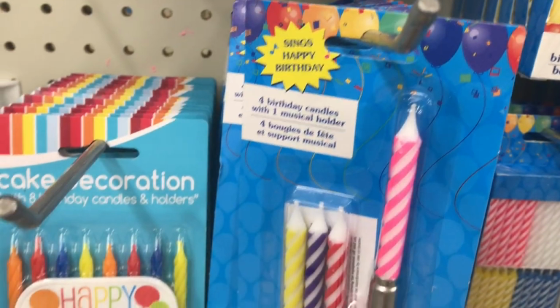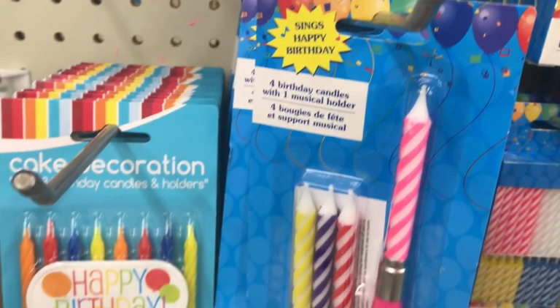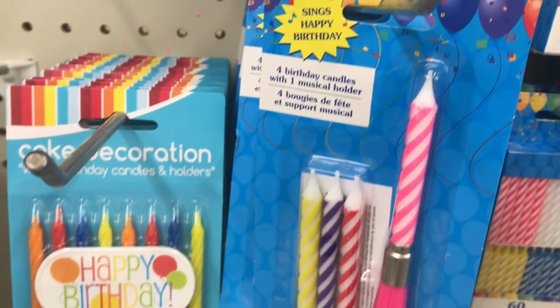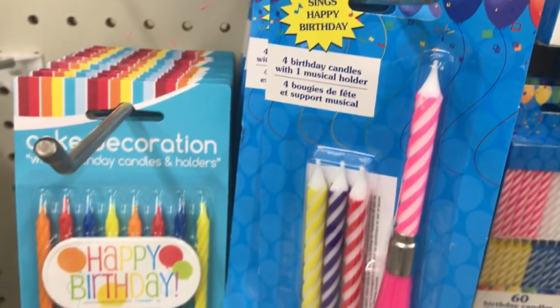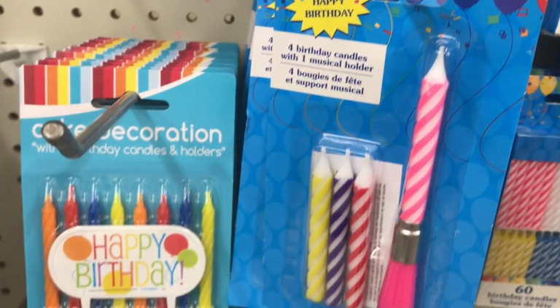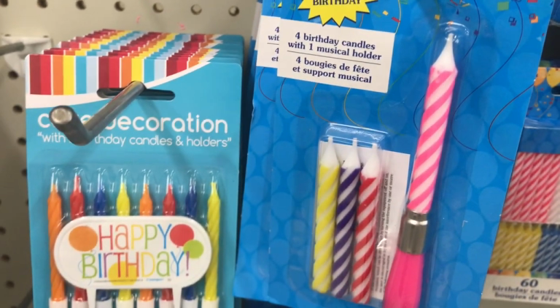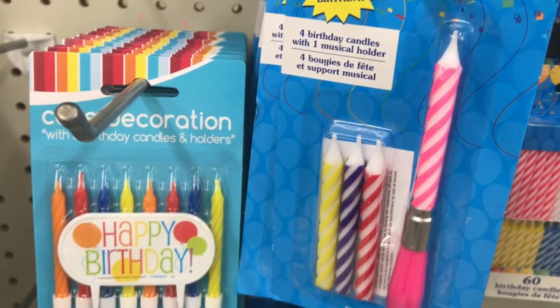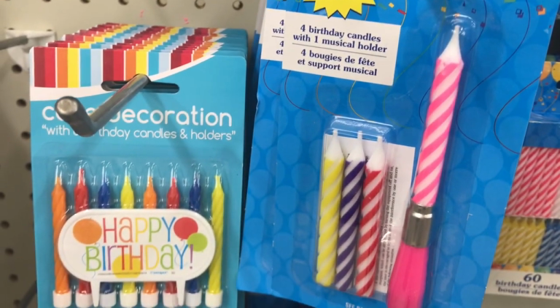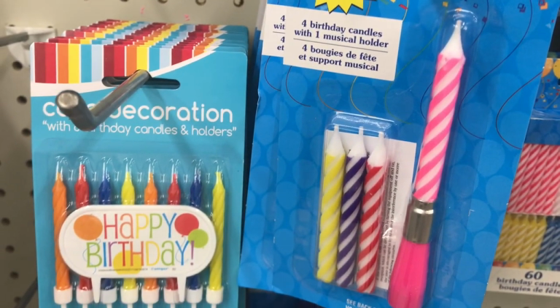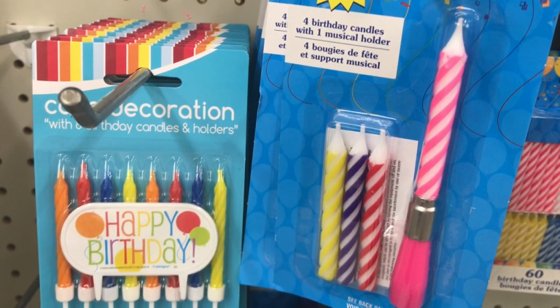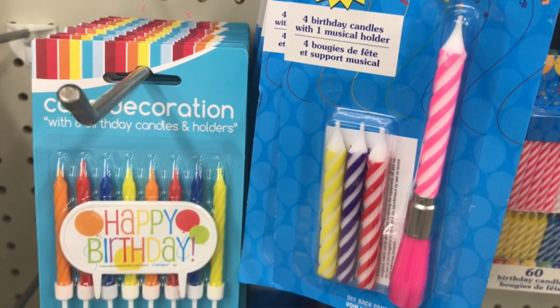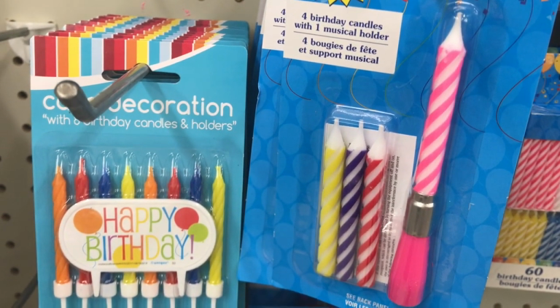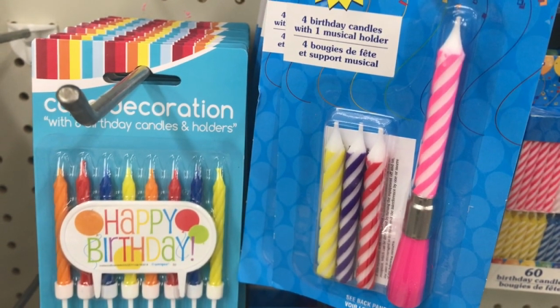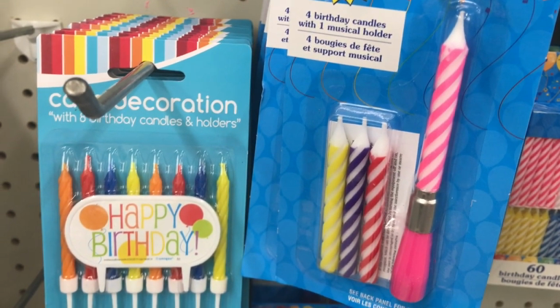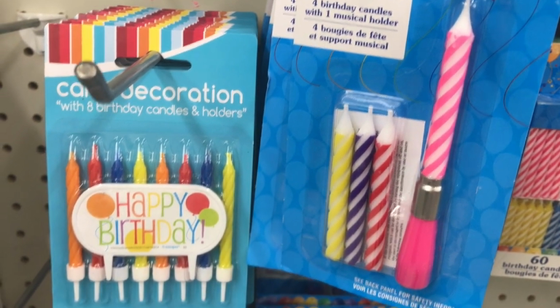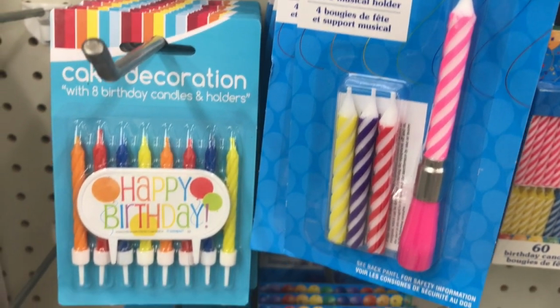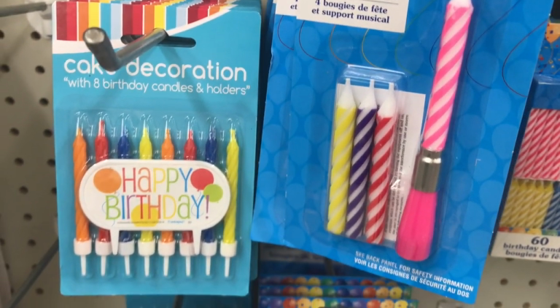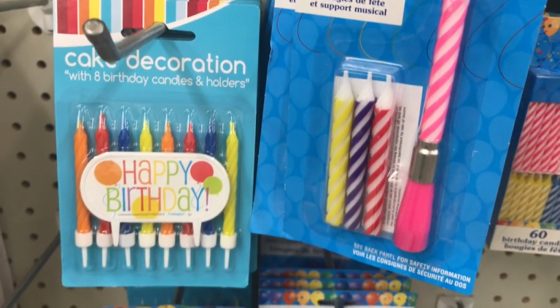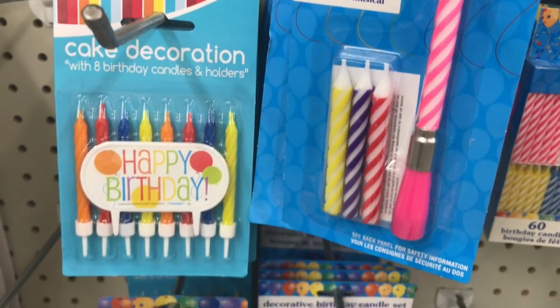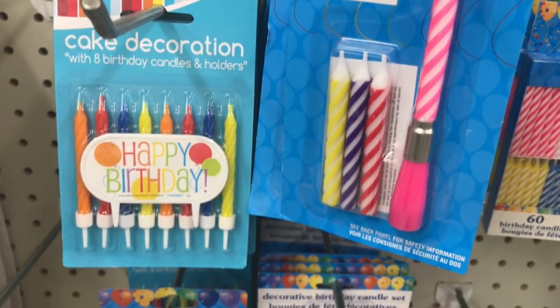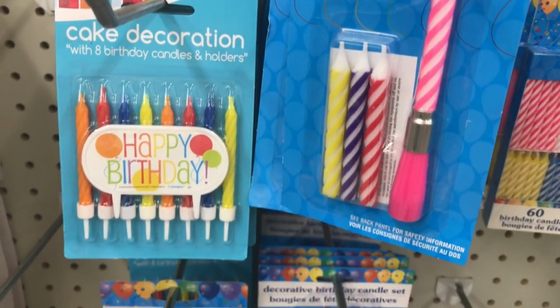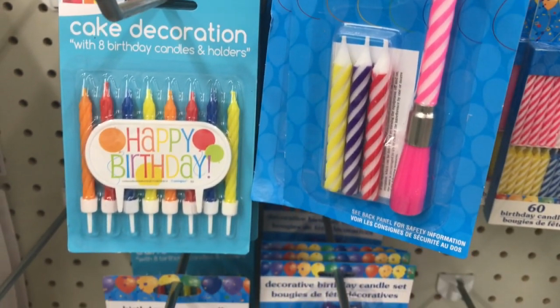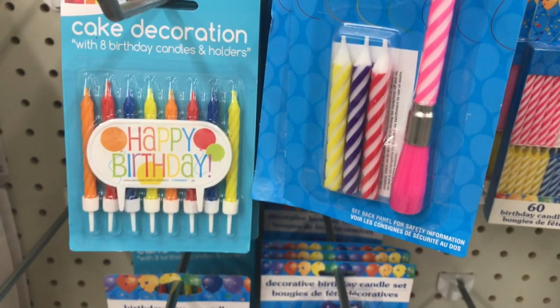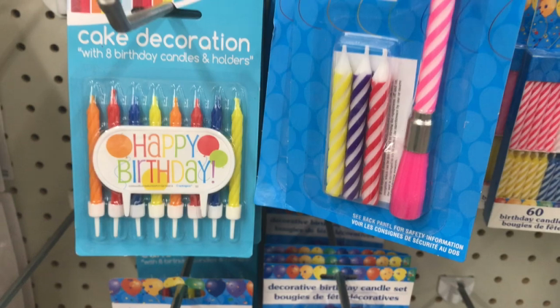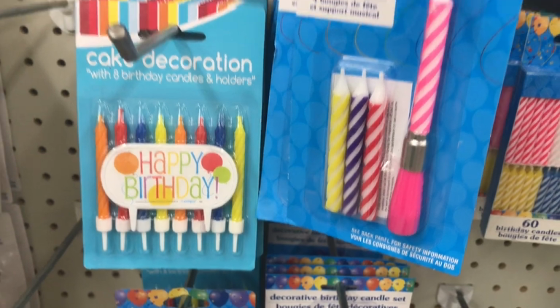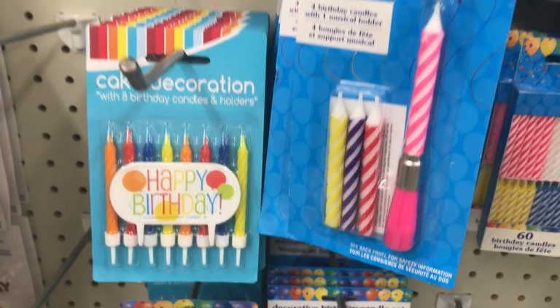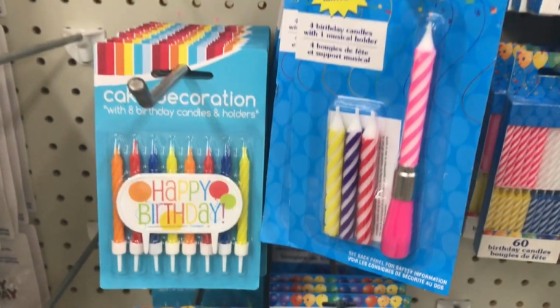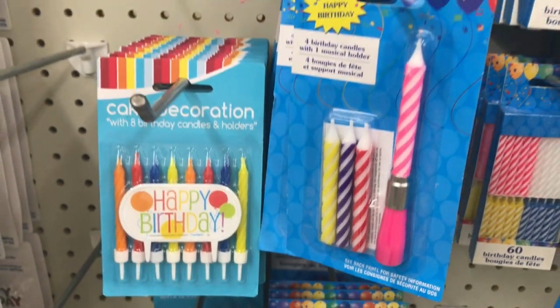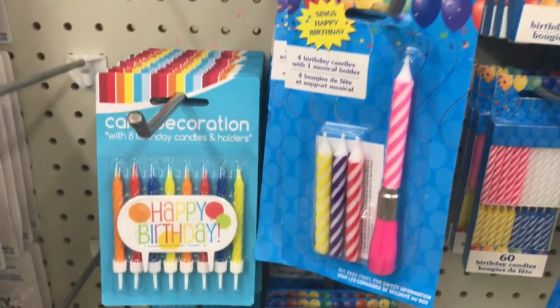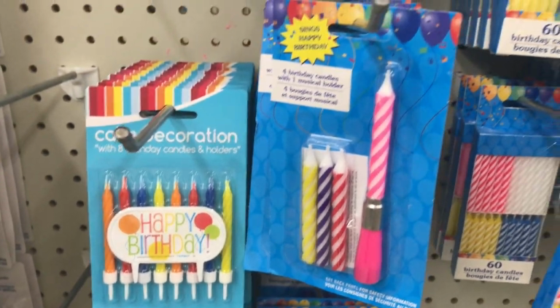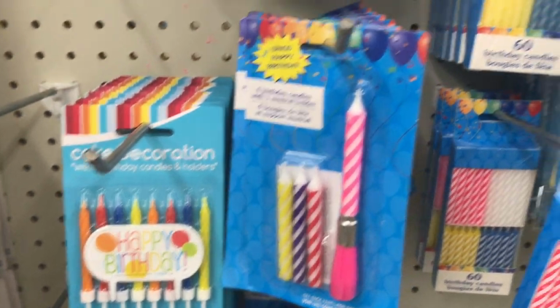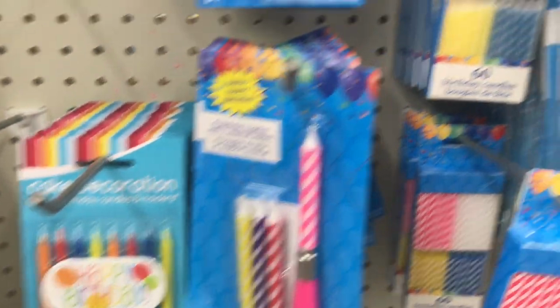Look at these birthday candles with a musical holder that plays the tune to Happy Birthday.